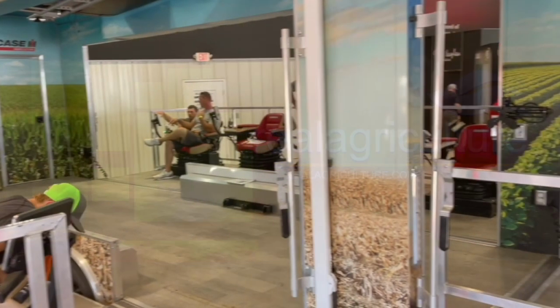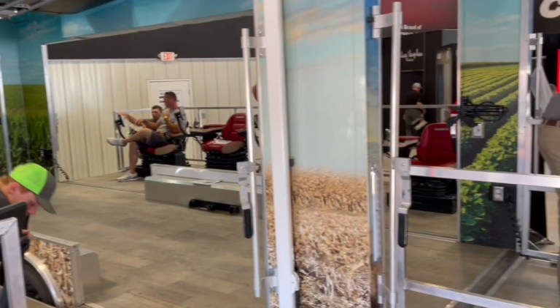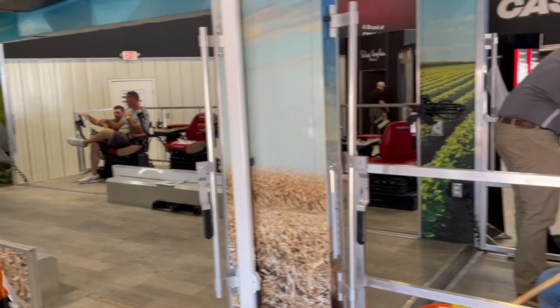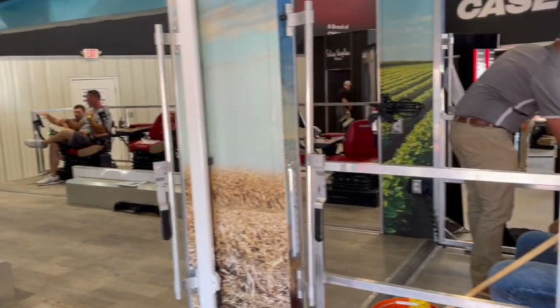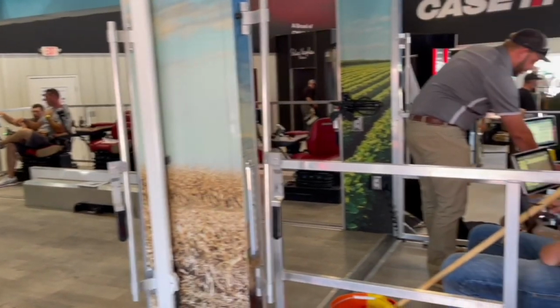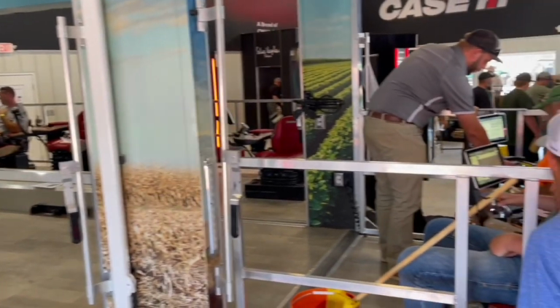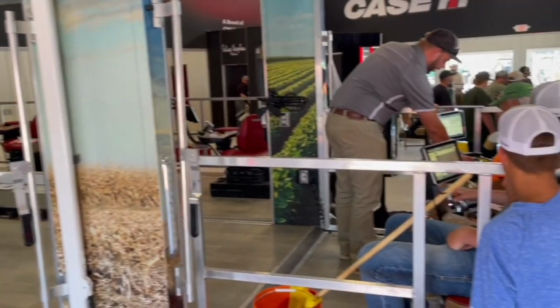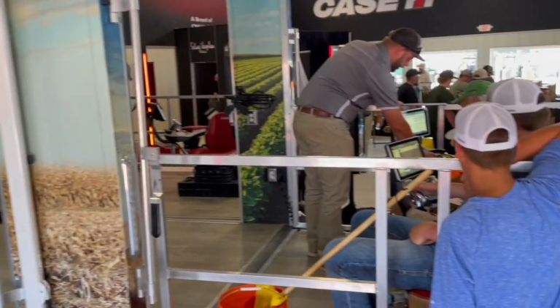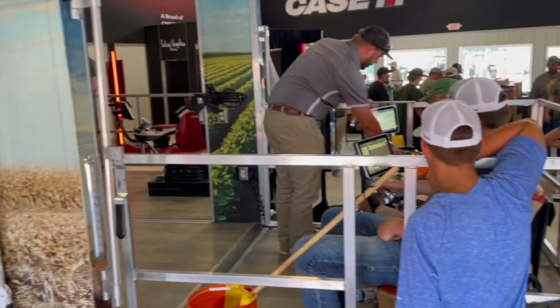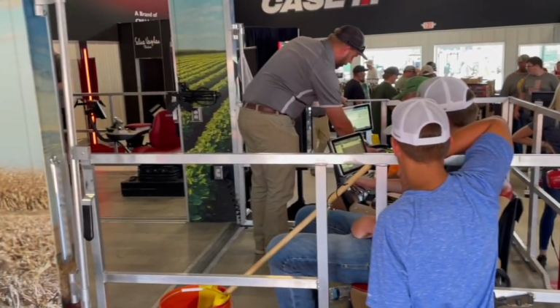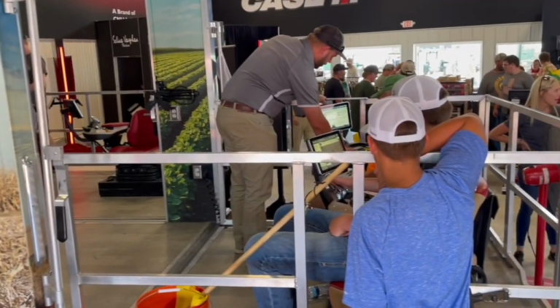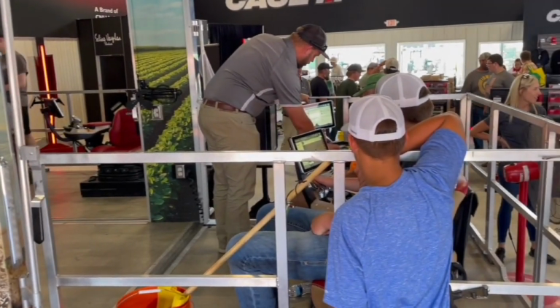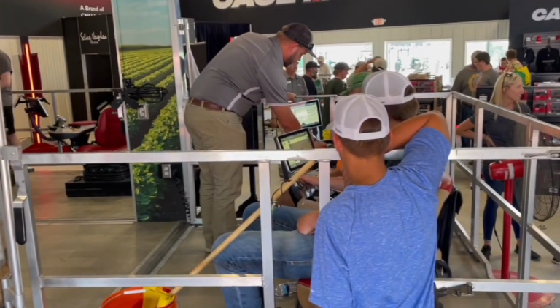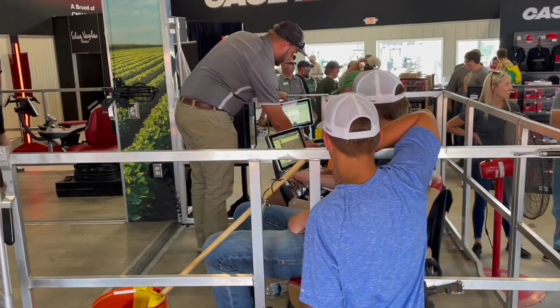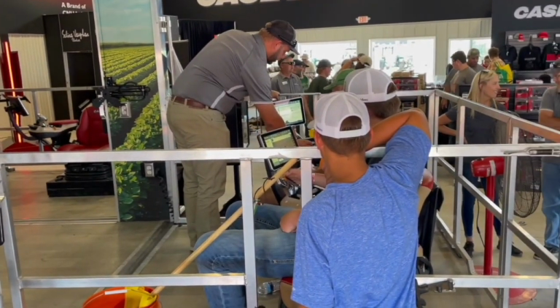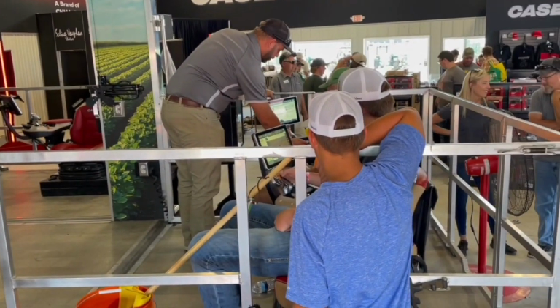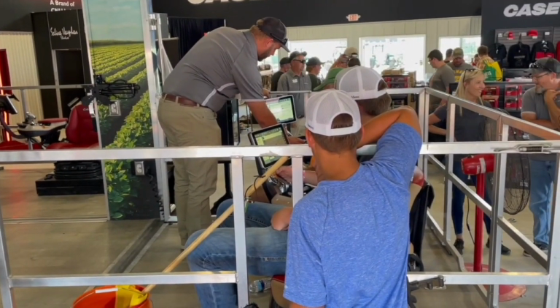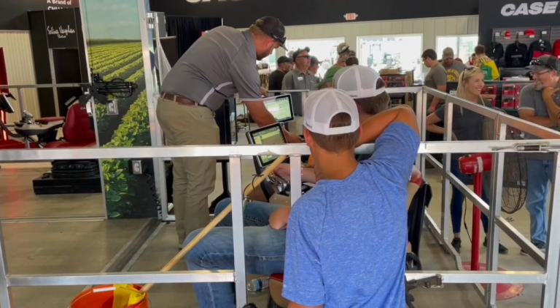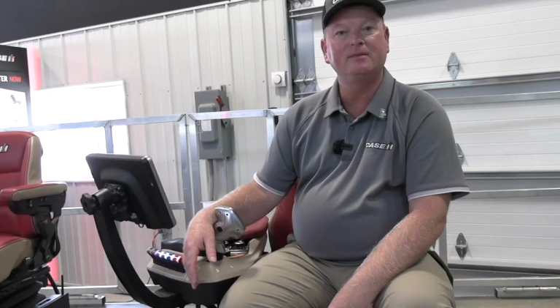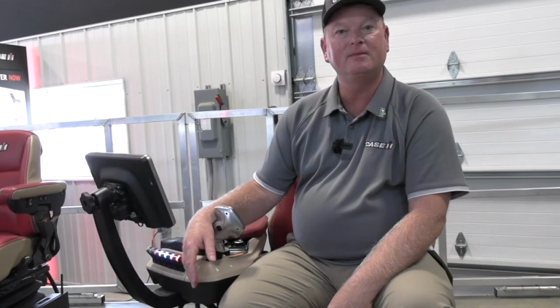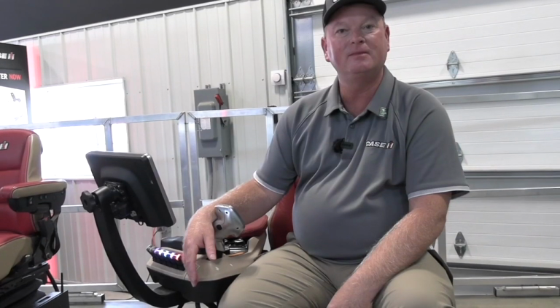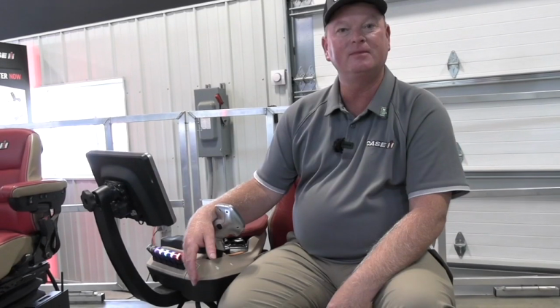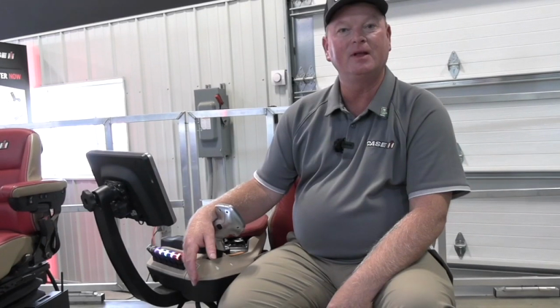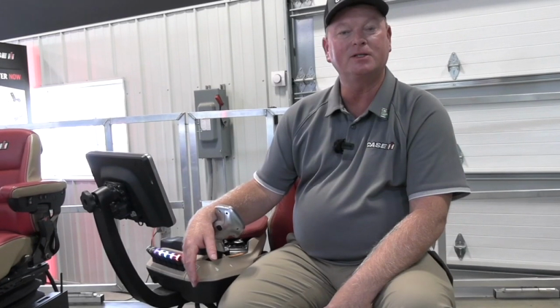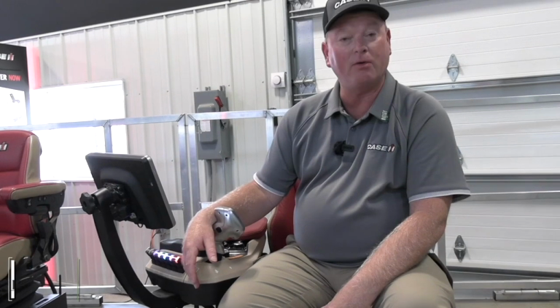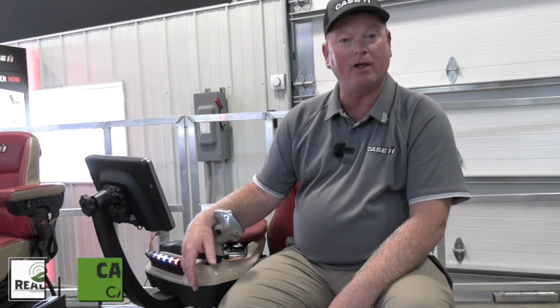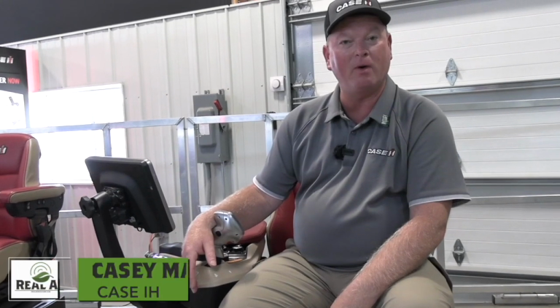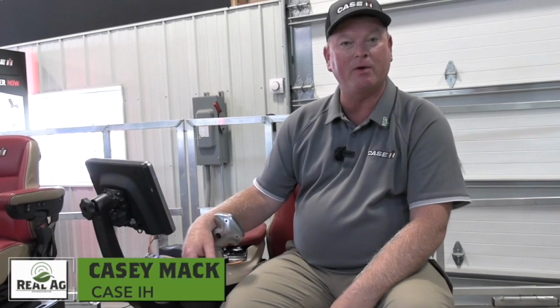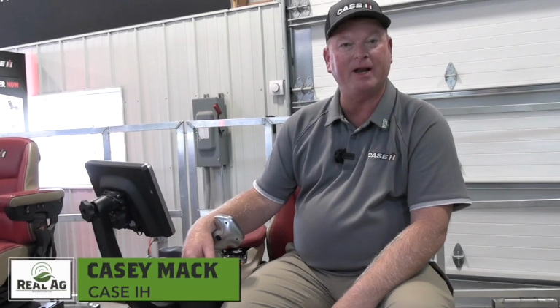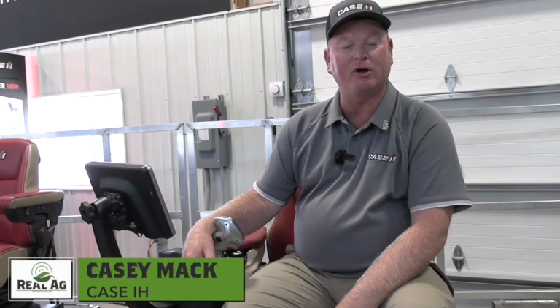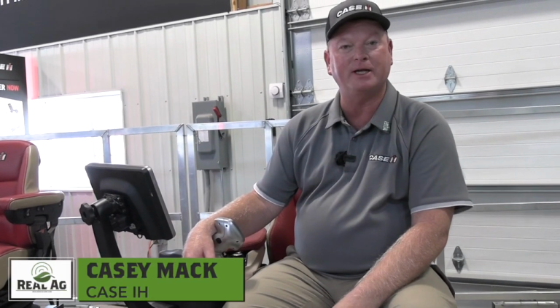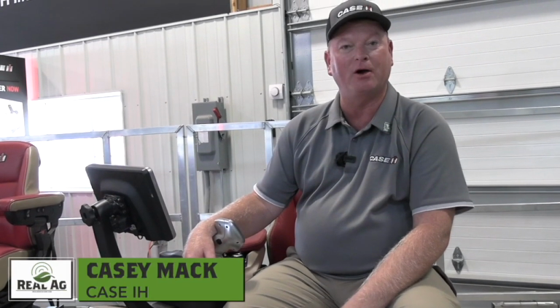Bernard Tobin here at the Farm Progress Show, catching up now with Casey Mack from Case IH. How's it going? It's going really well. We've been having a great show.